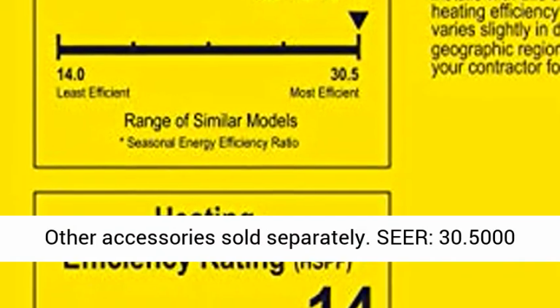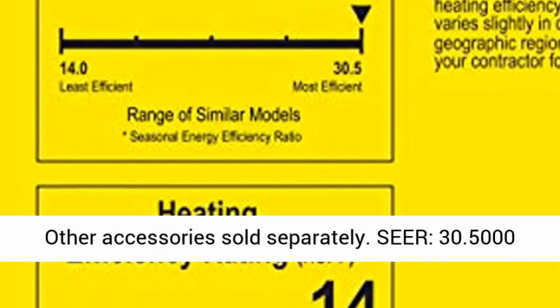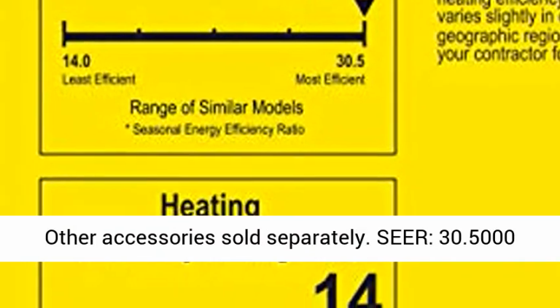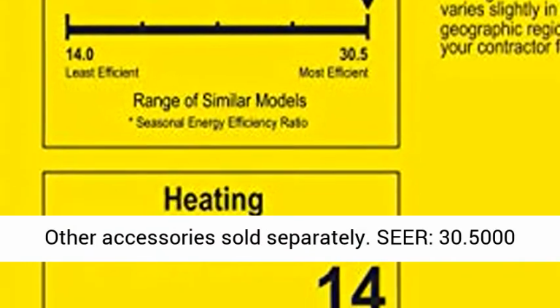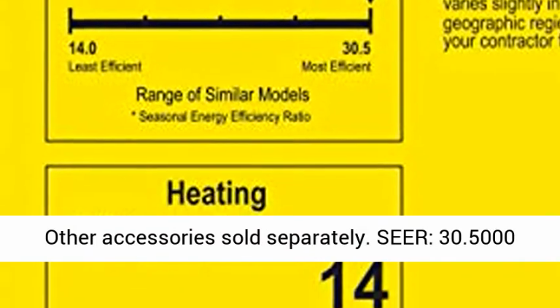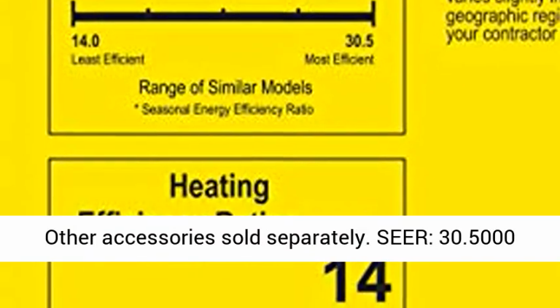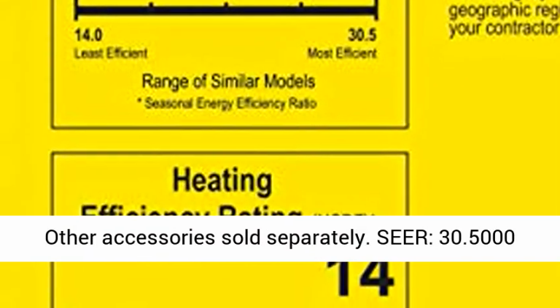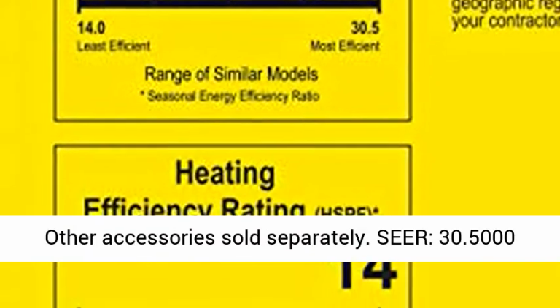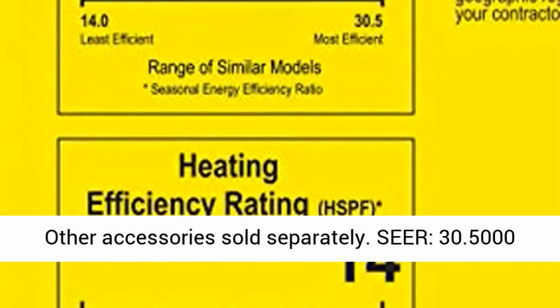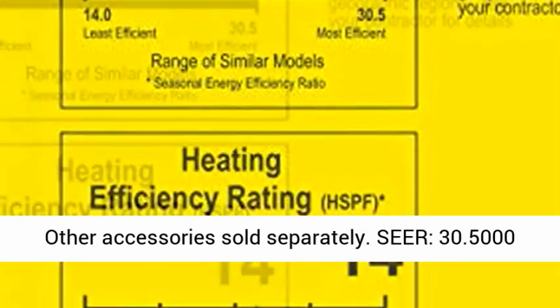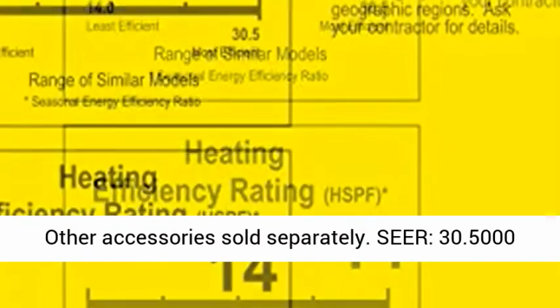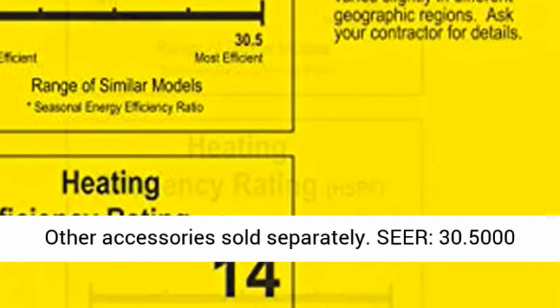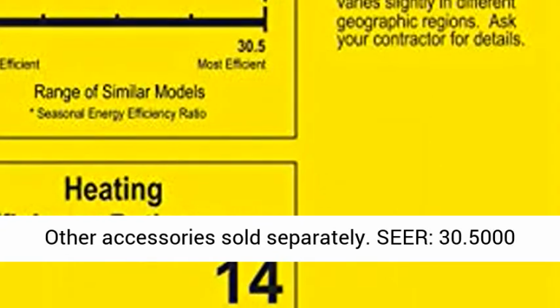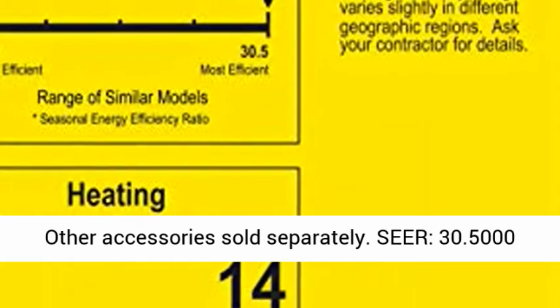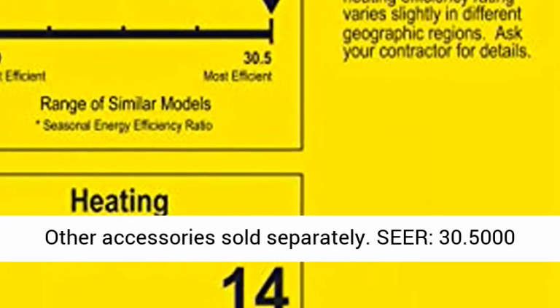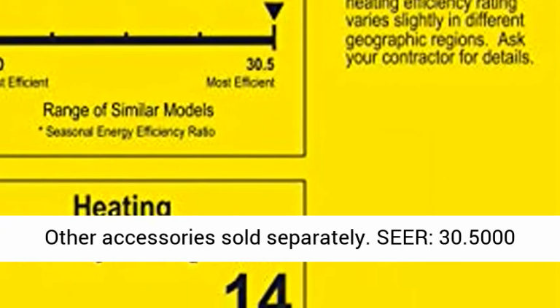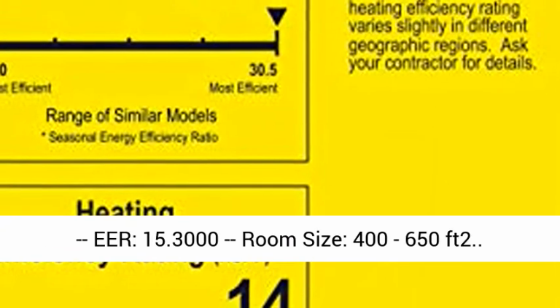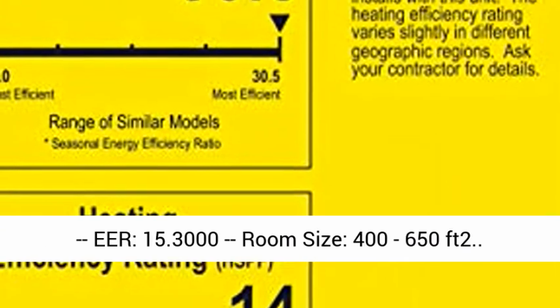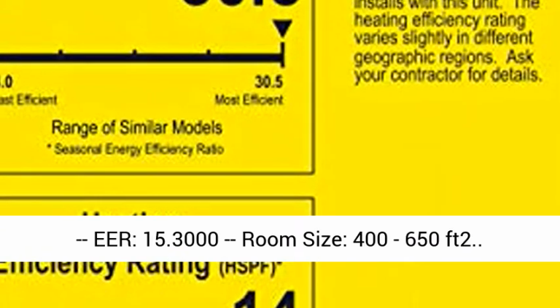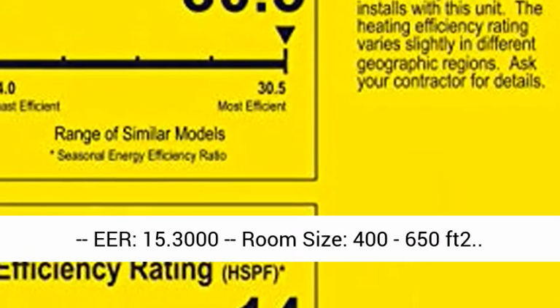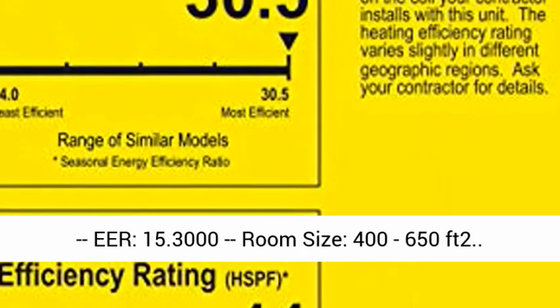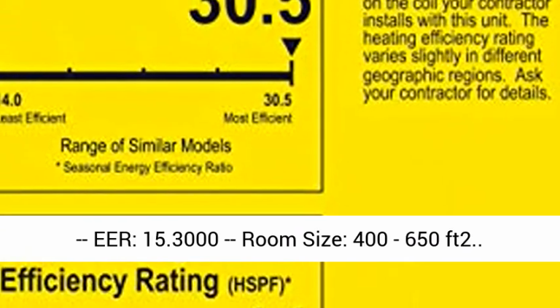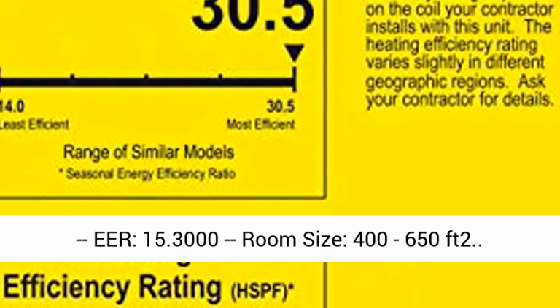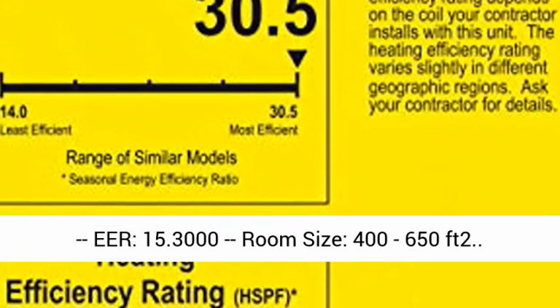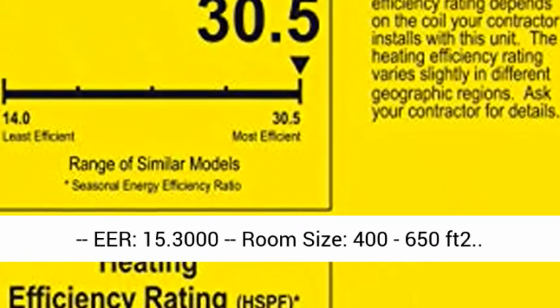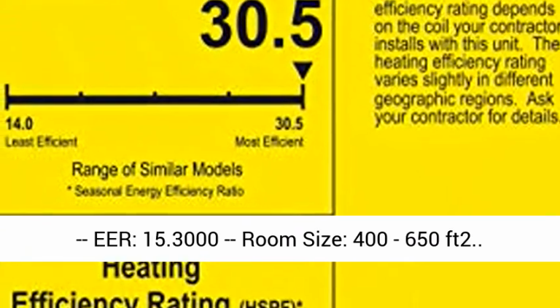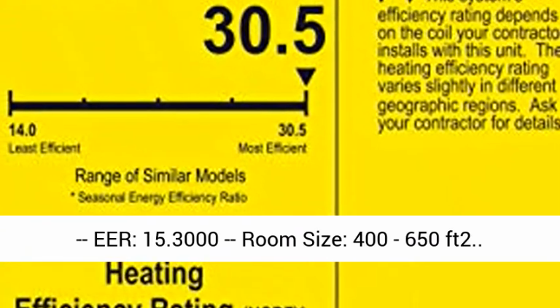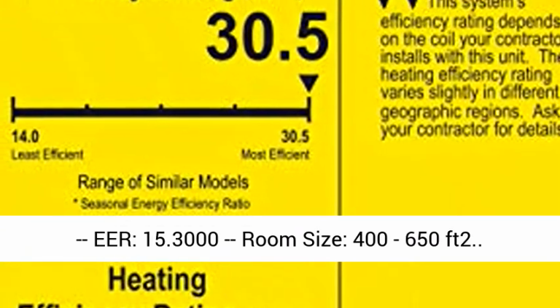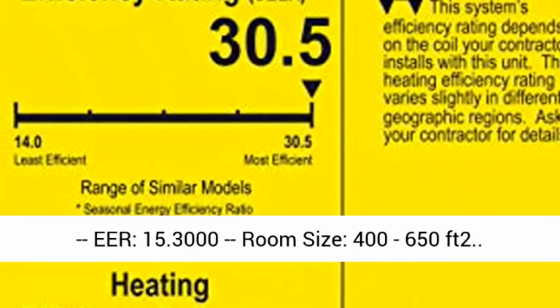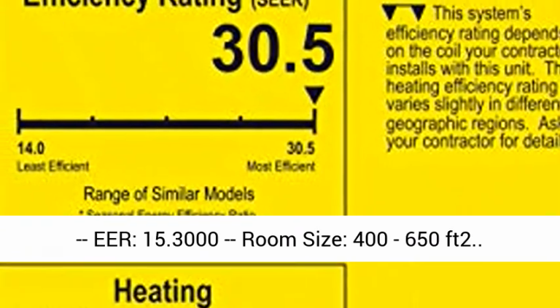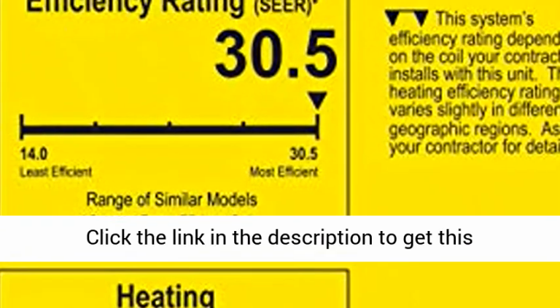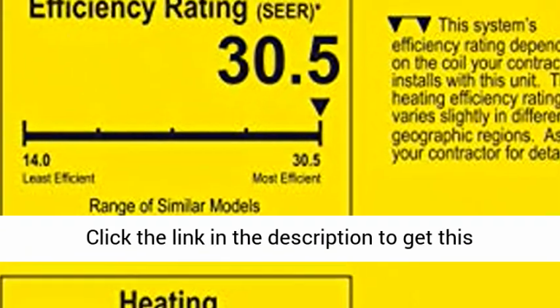SEER: 30.5. EER: 15.3. Room size: 400–650 ft².